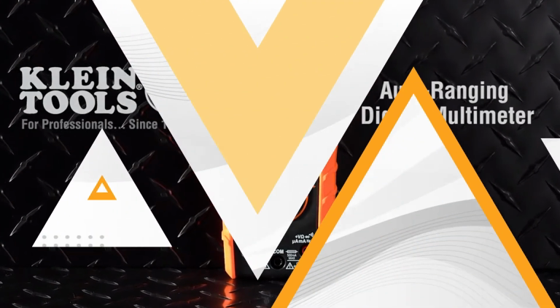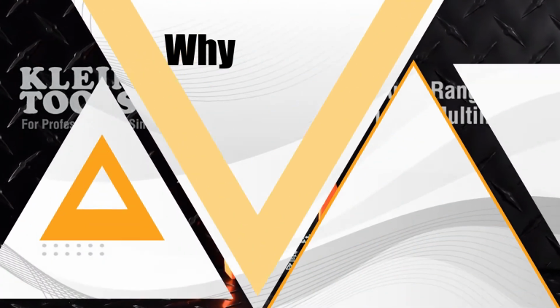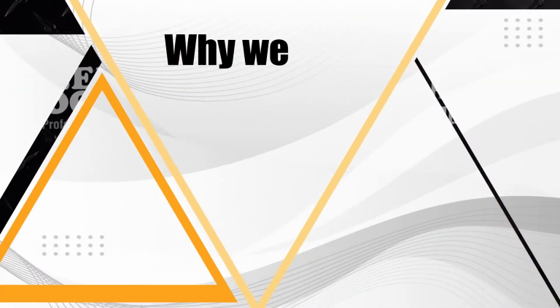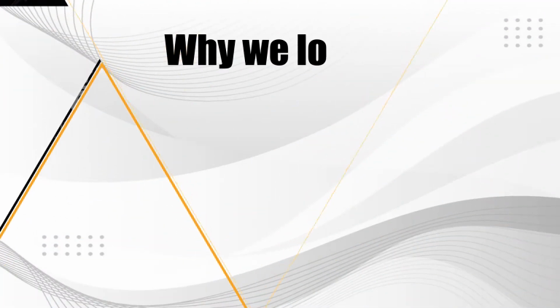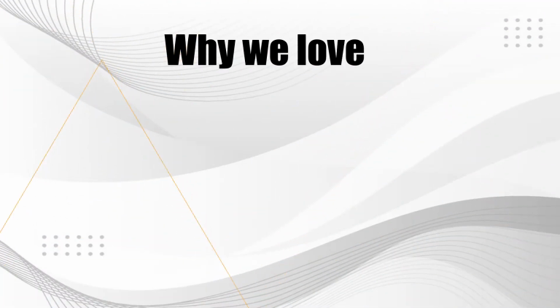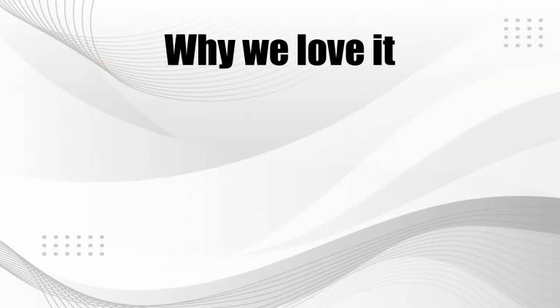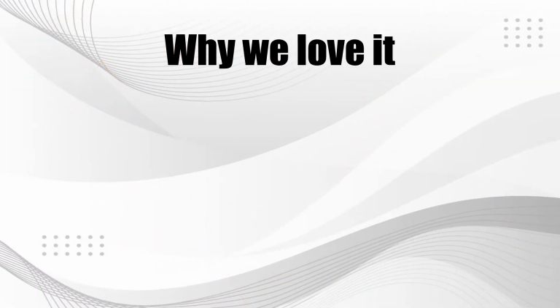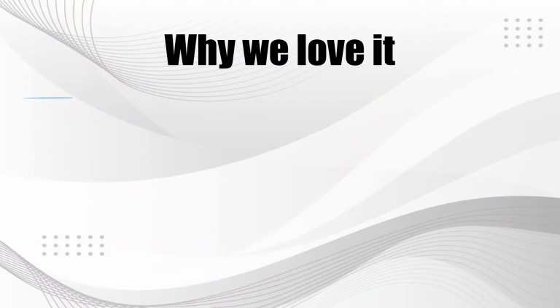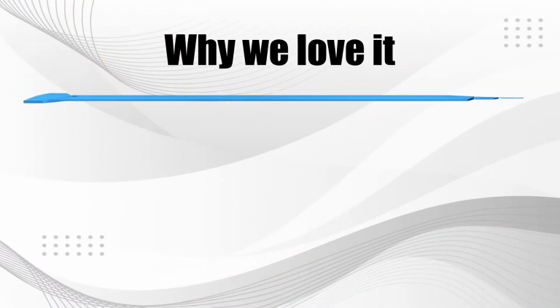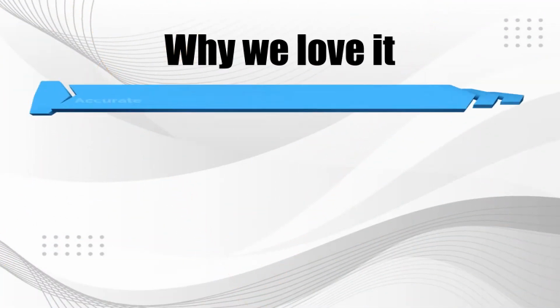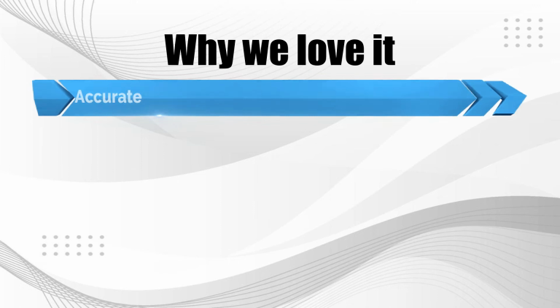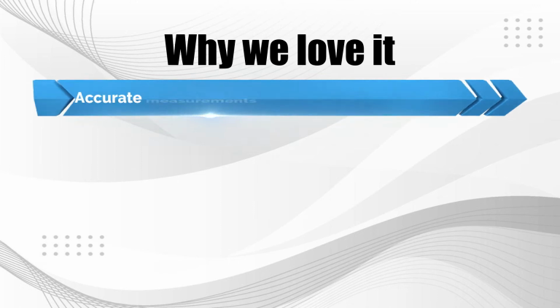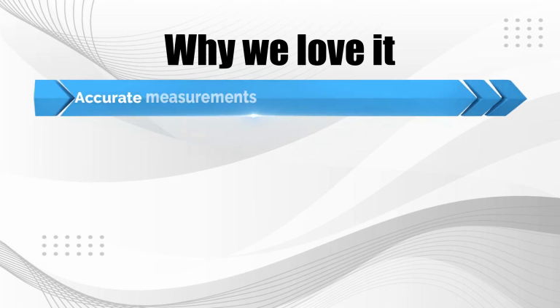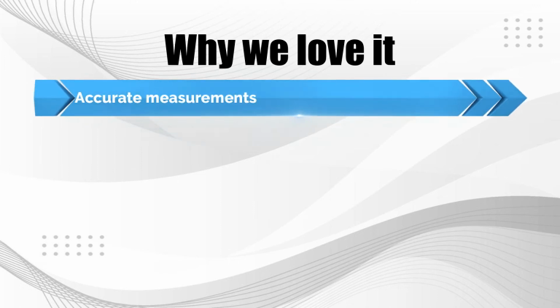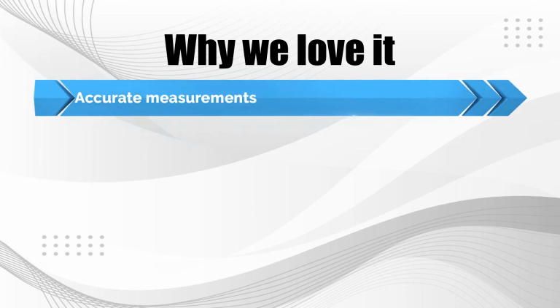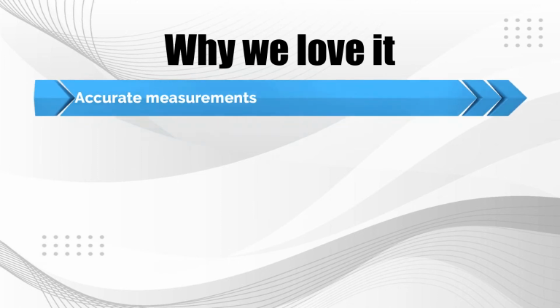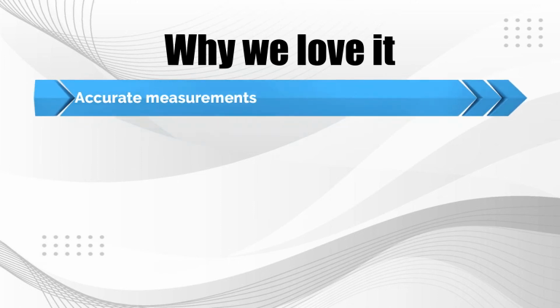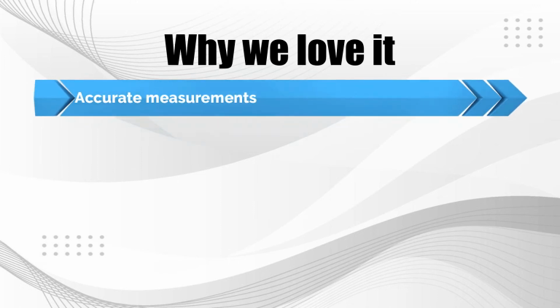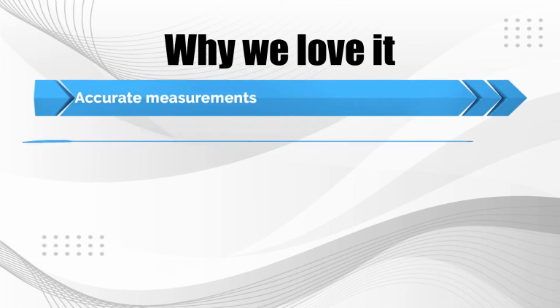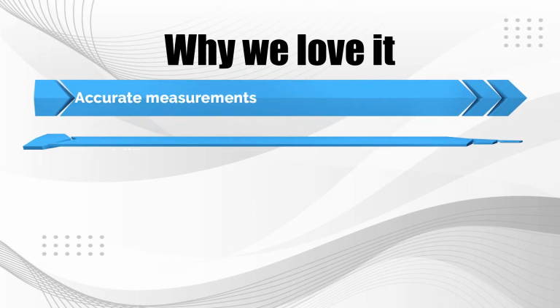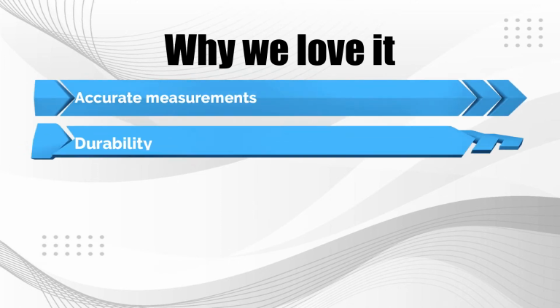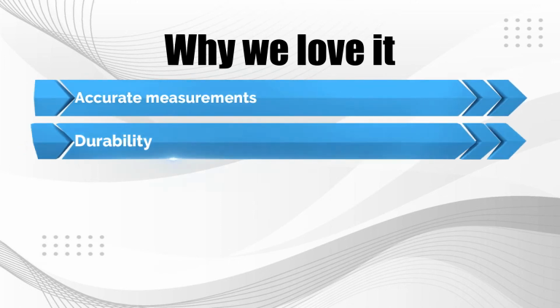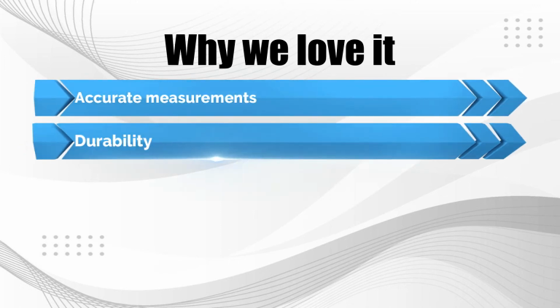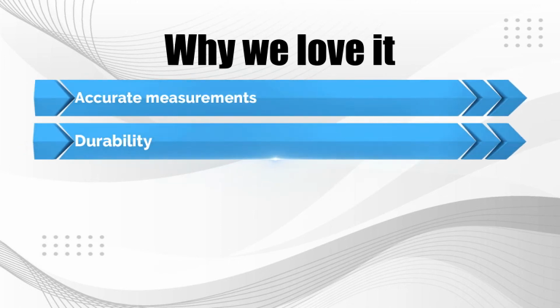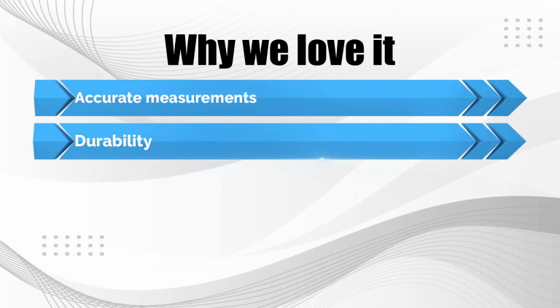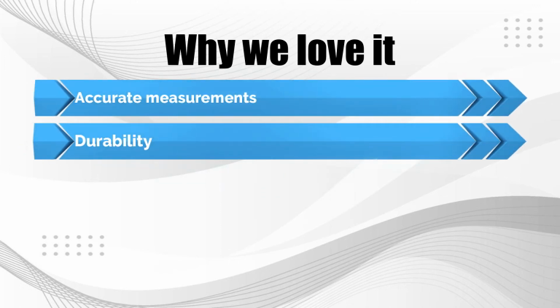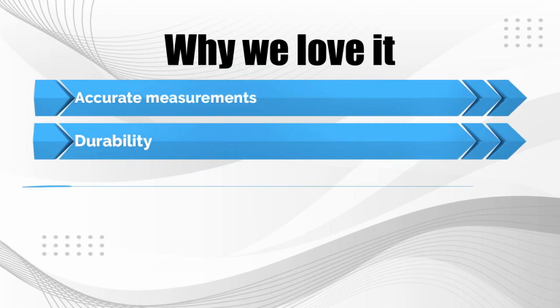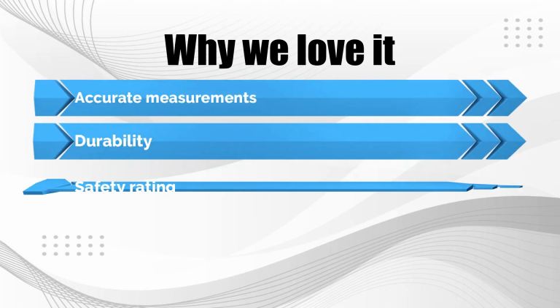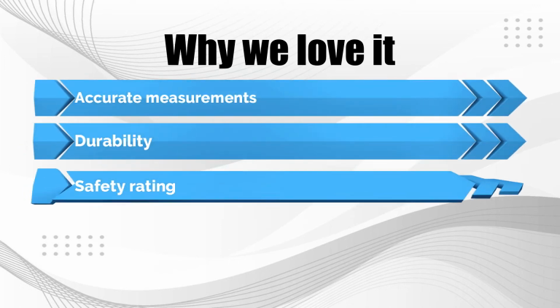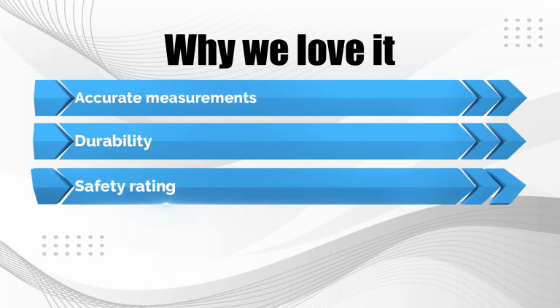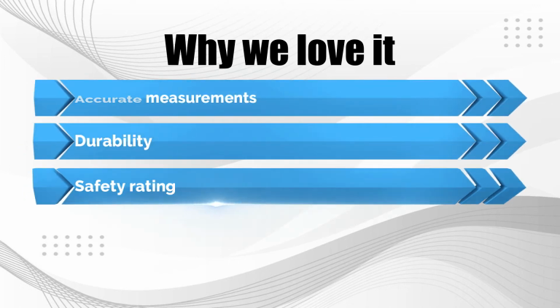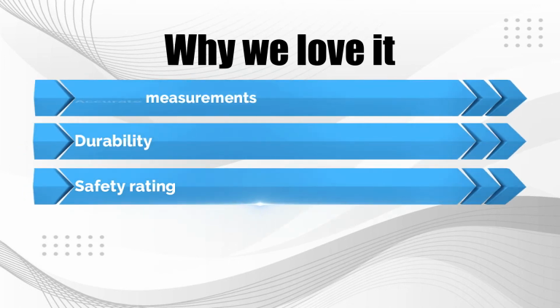Why we love it: Accurate measurements. Durability. Safety rating.